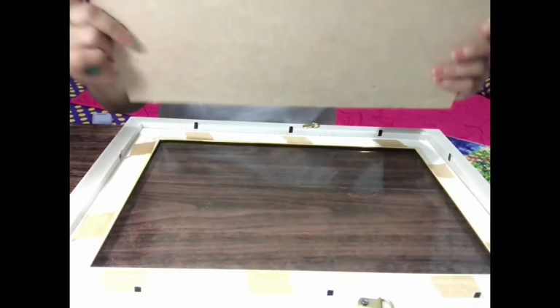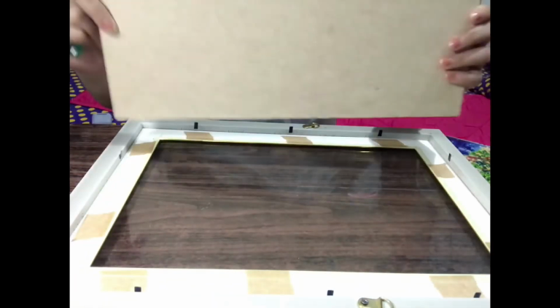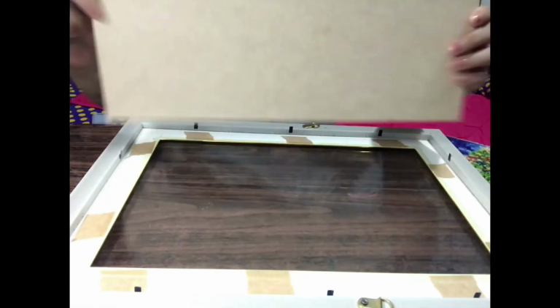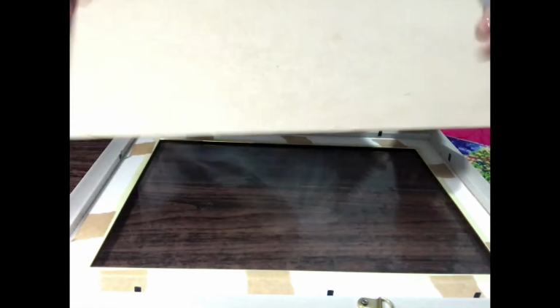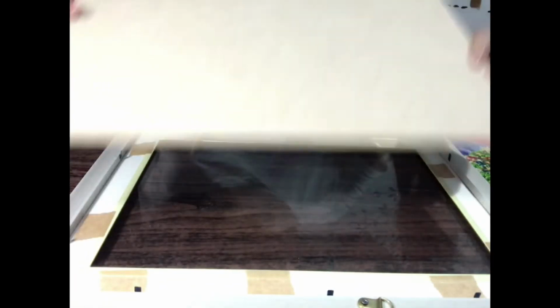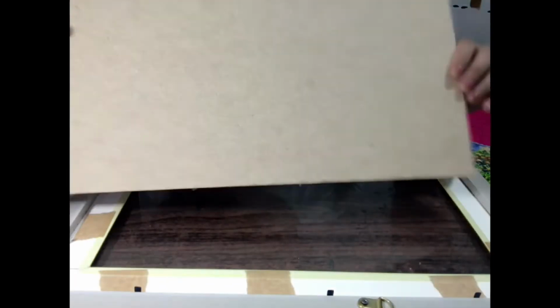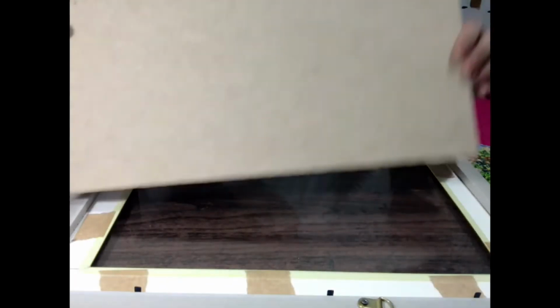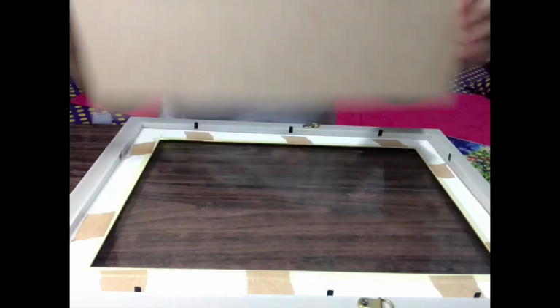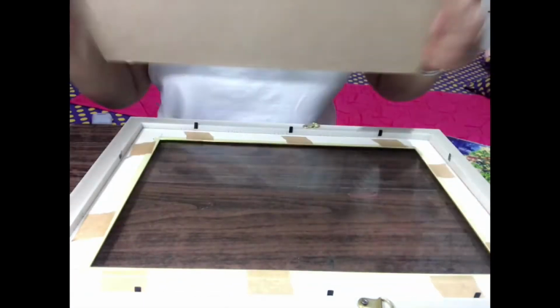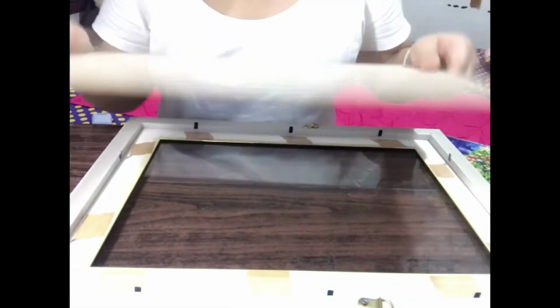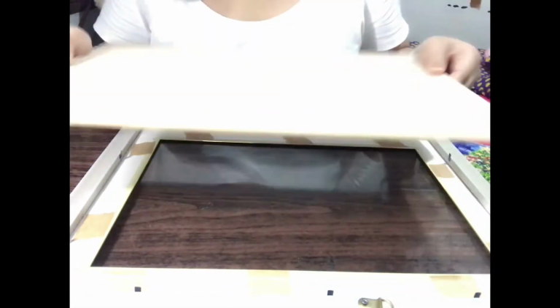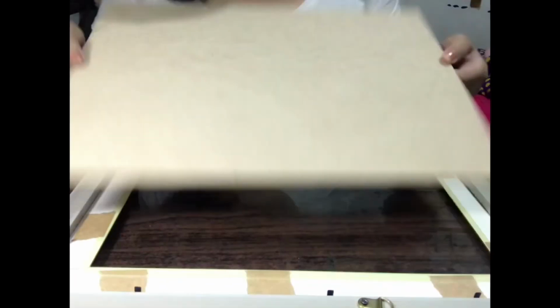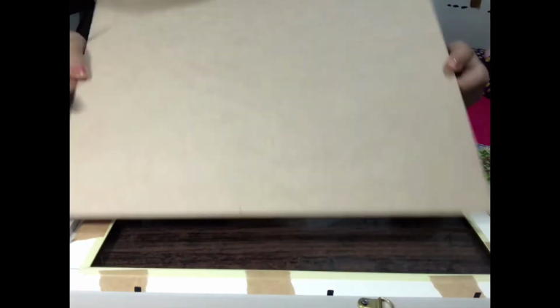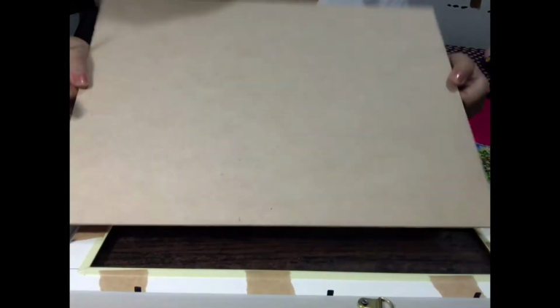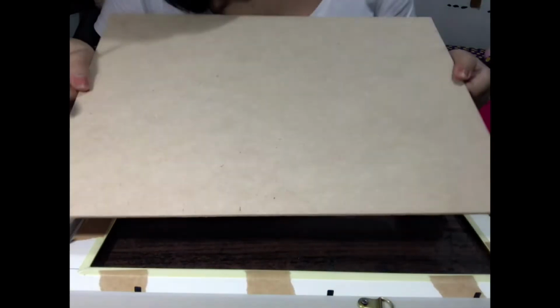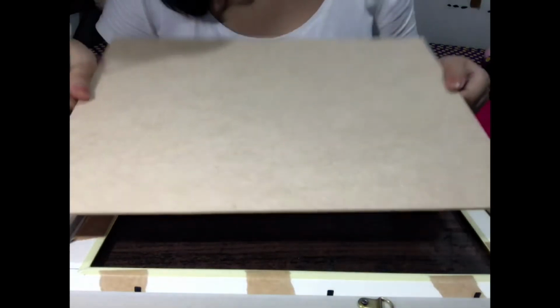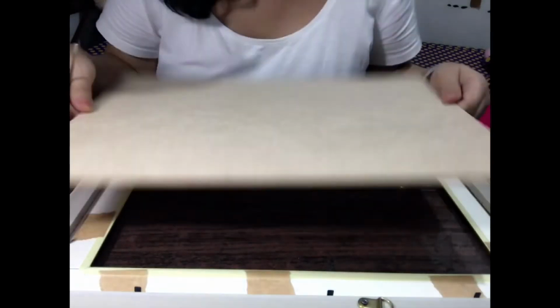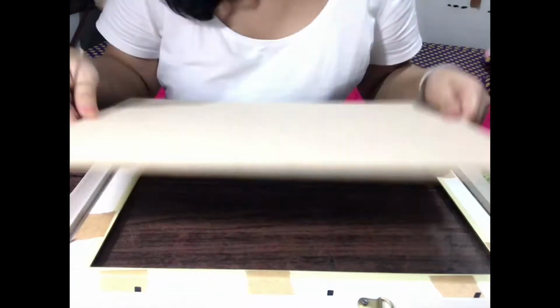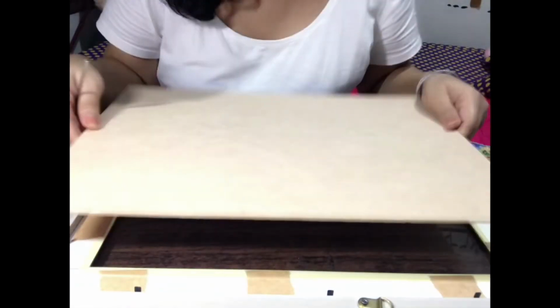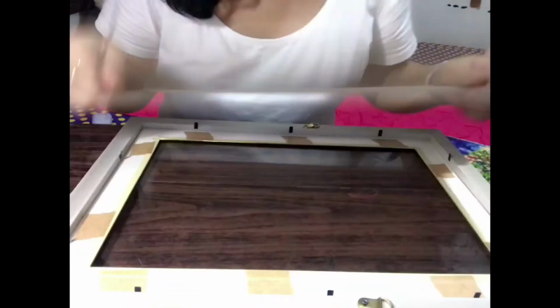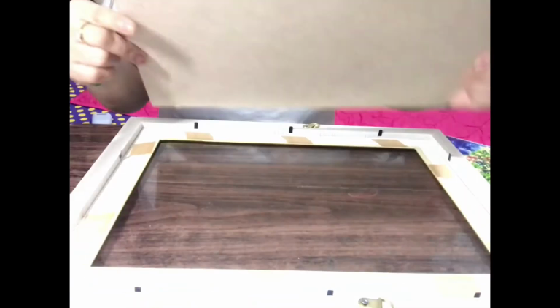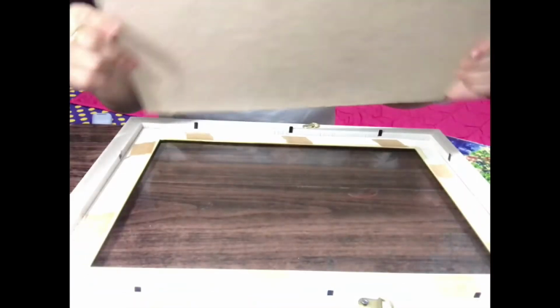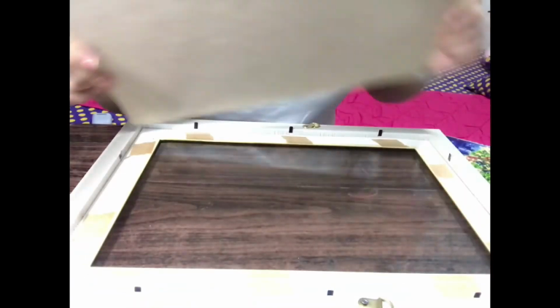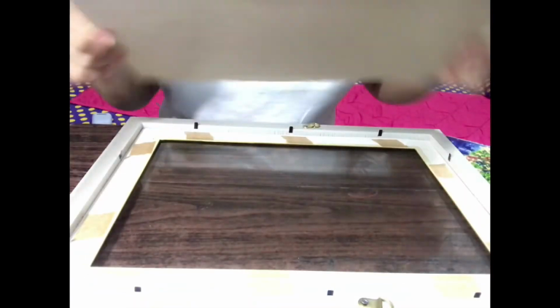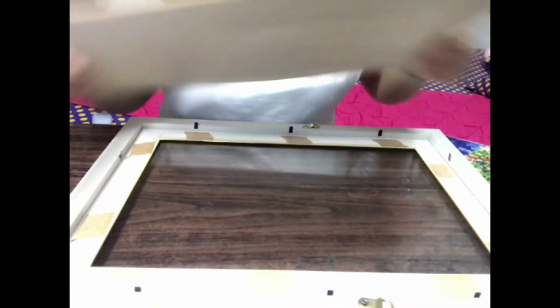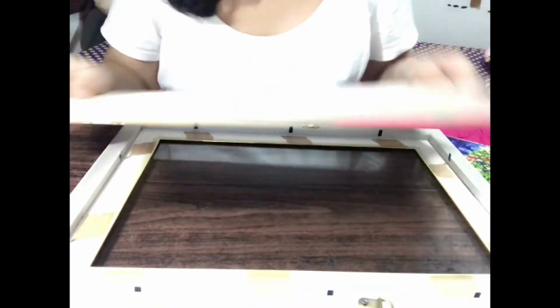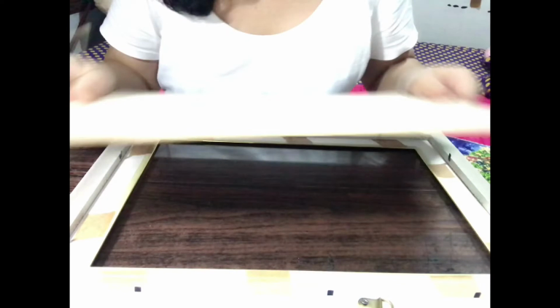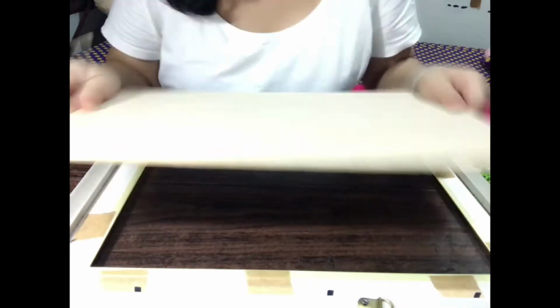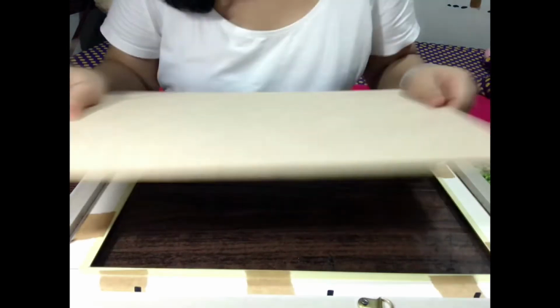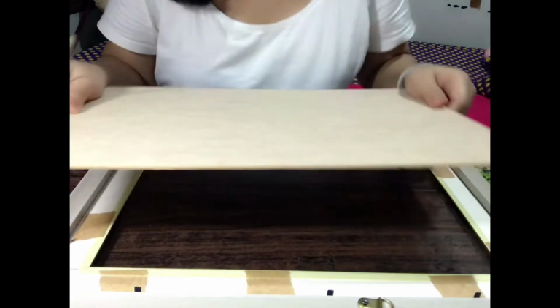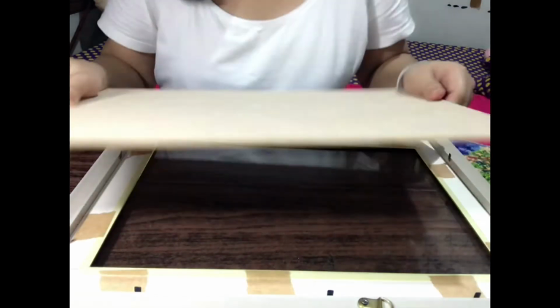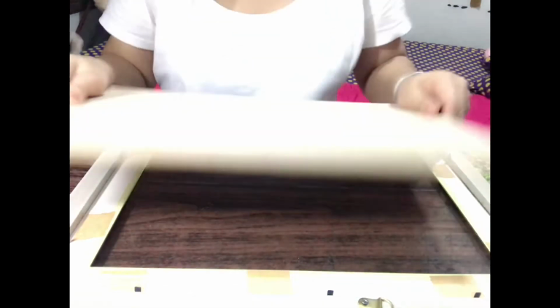Which is ito po? Plywood or the mat board. Ito. Okay.